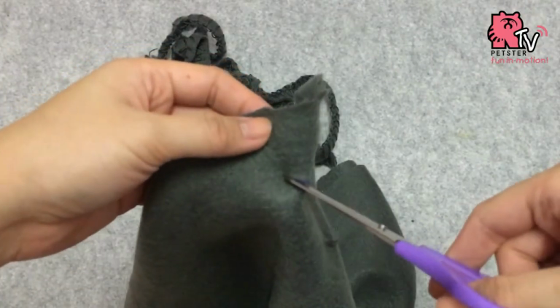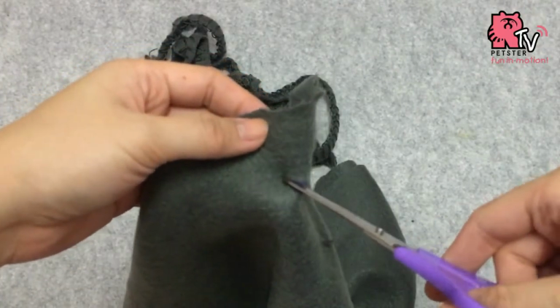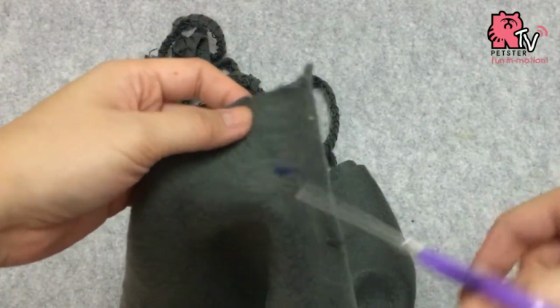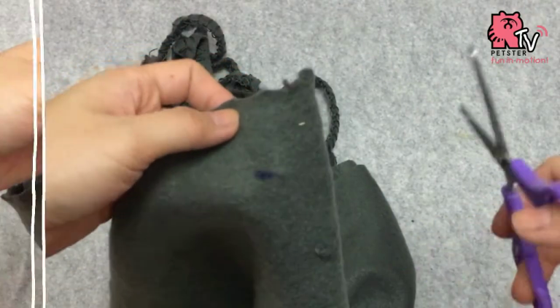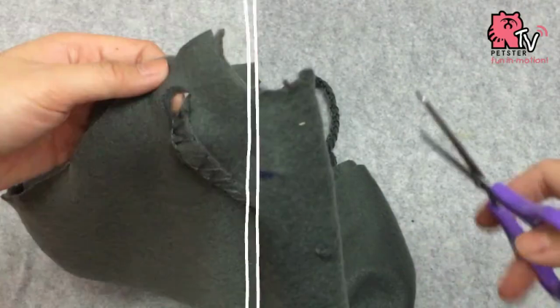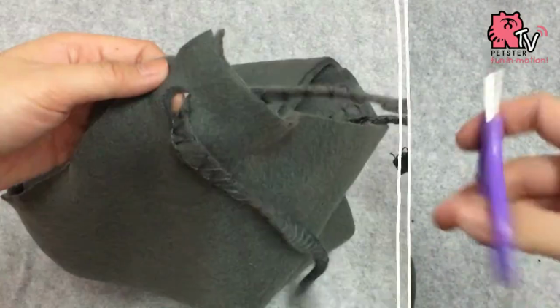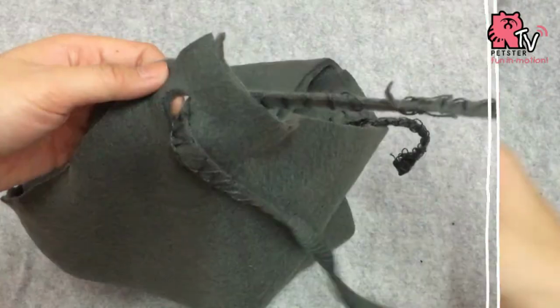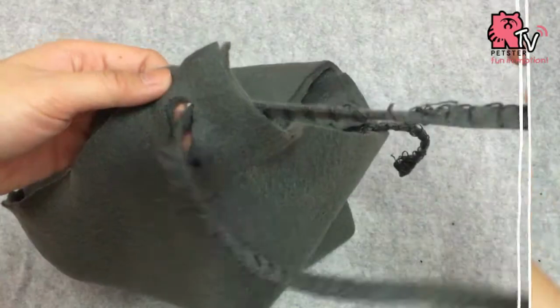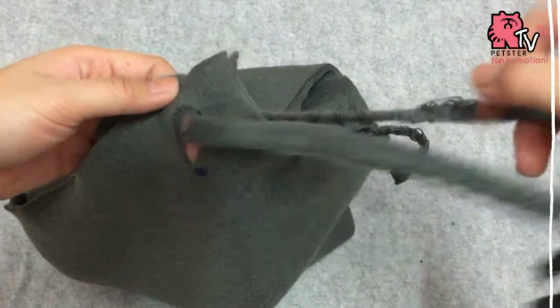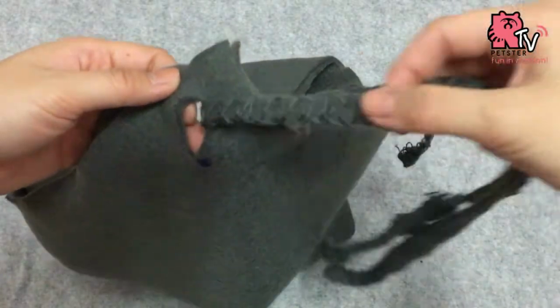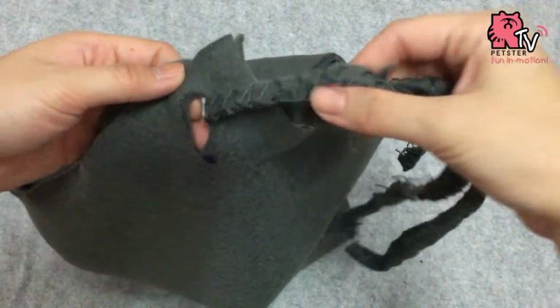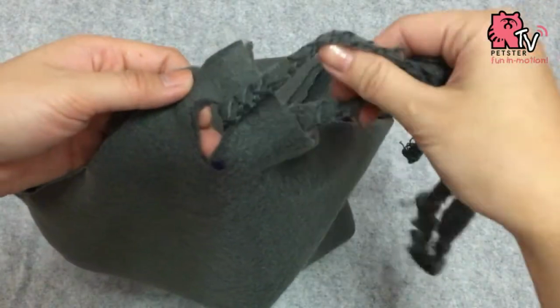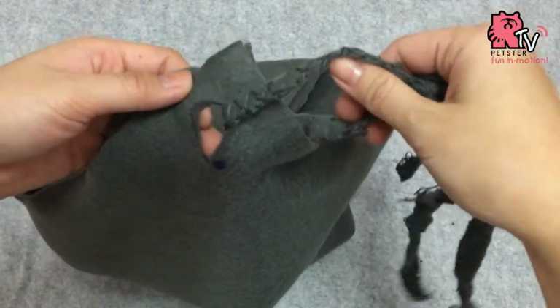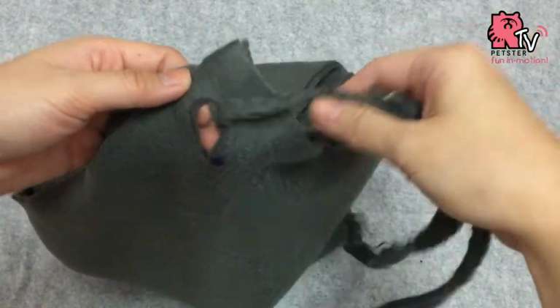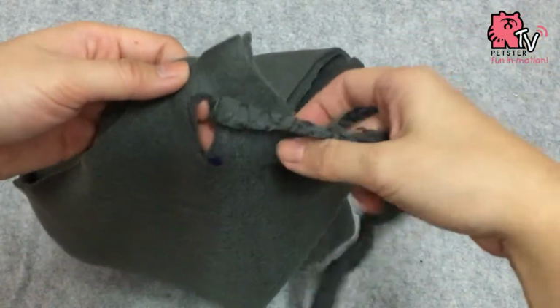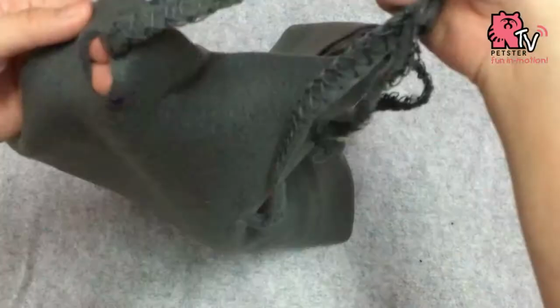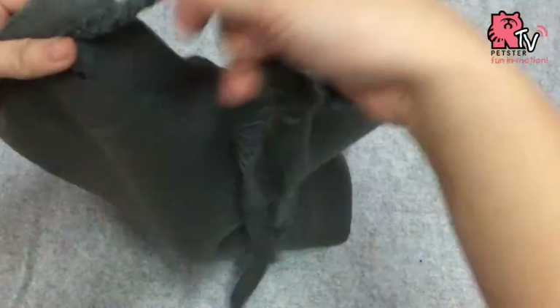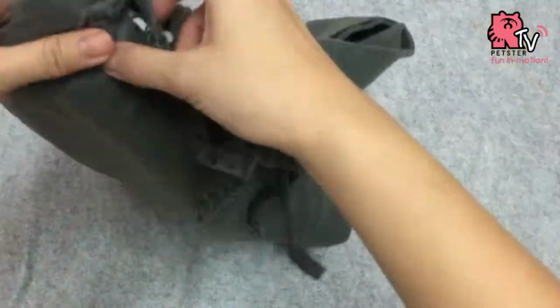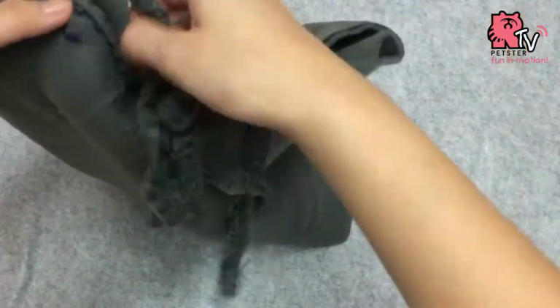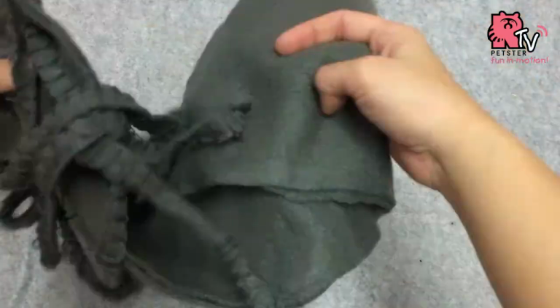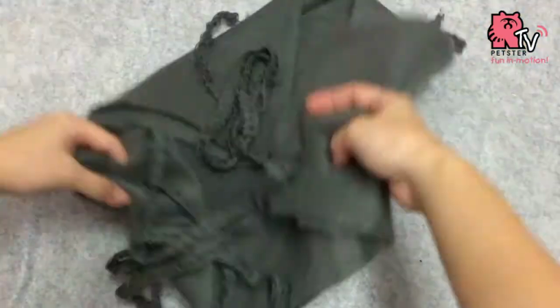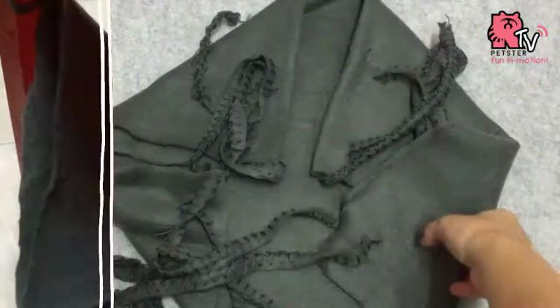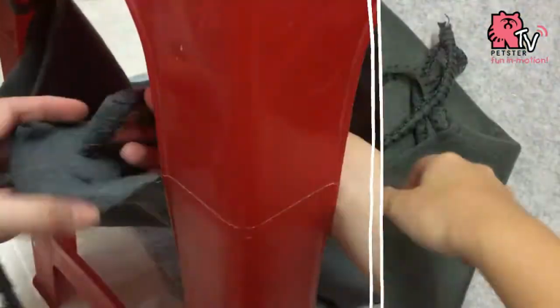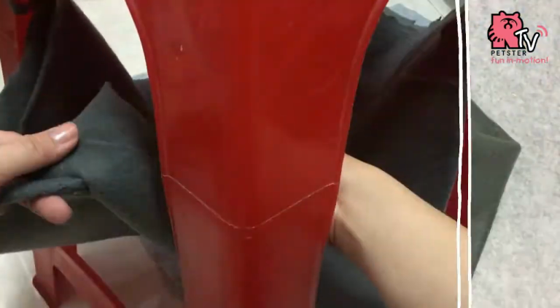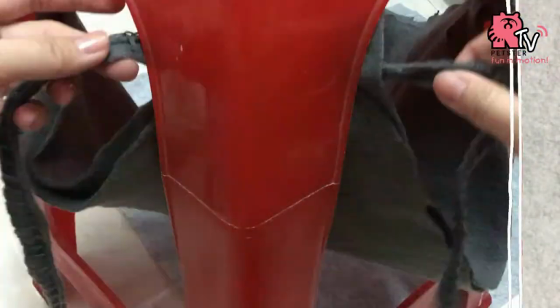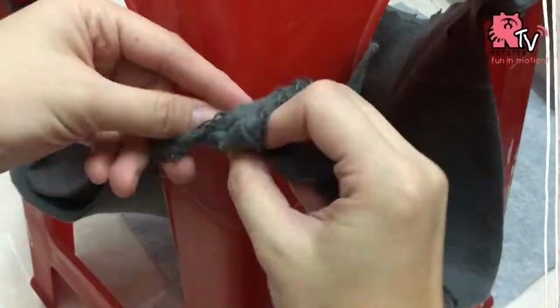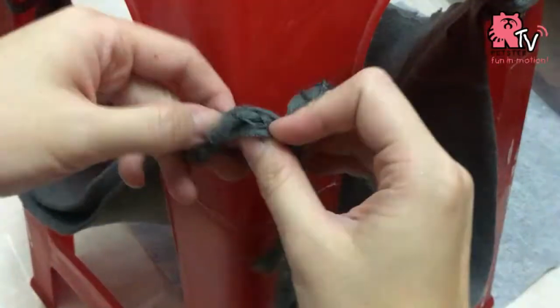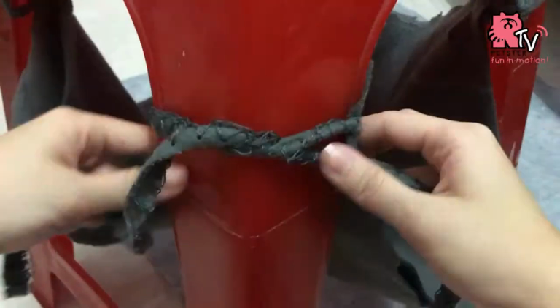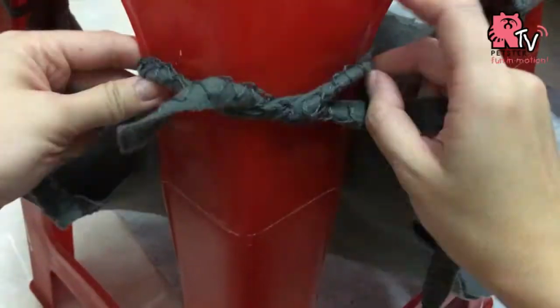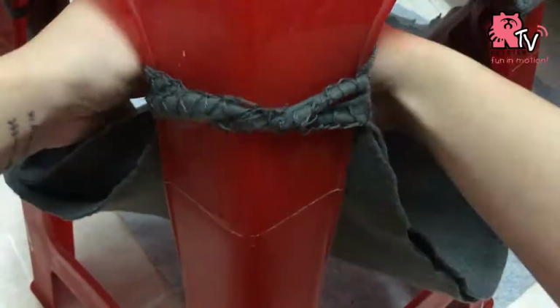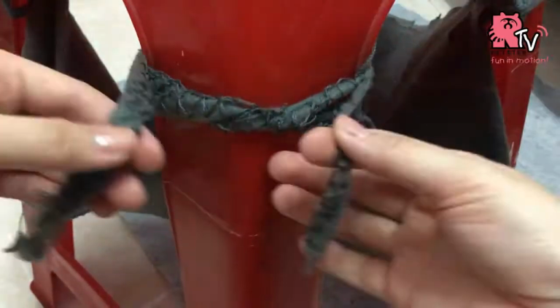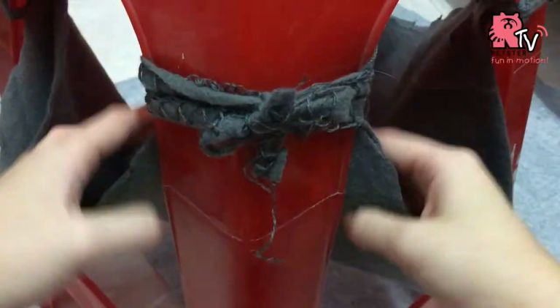Let the trims run through the holes and secure it to the chair.